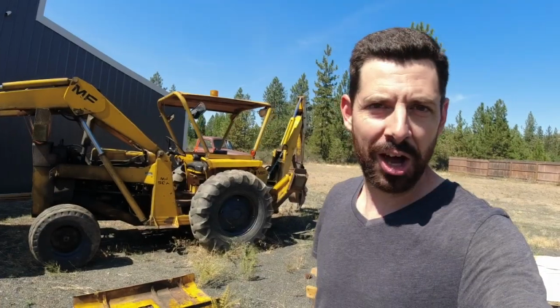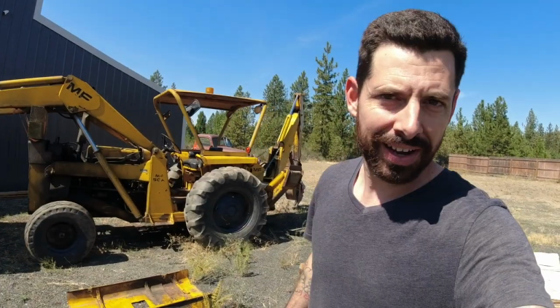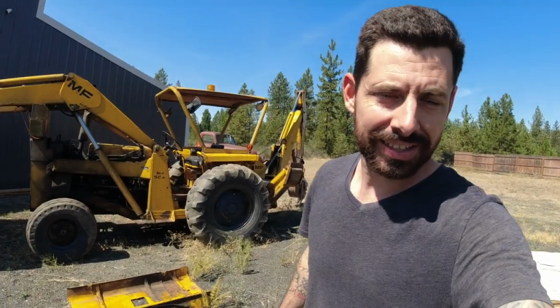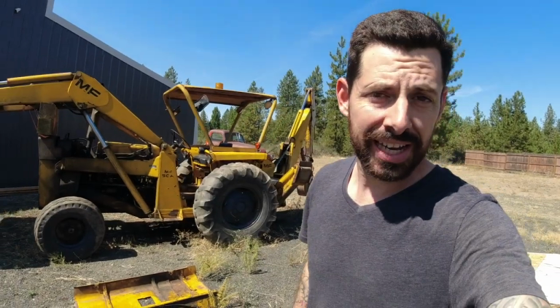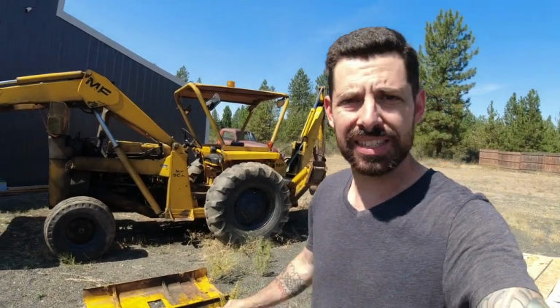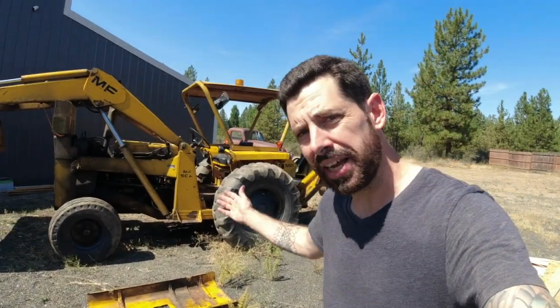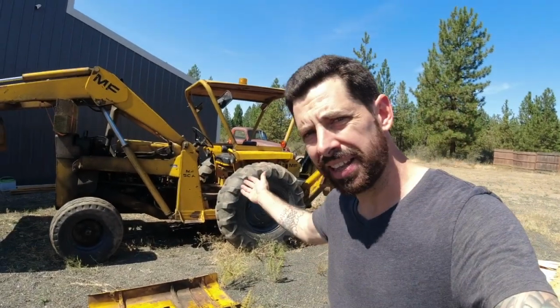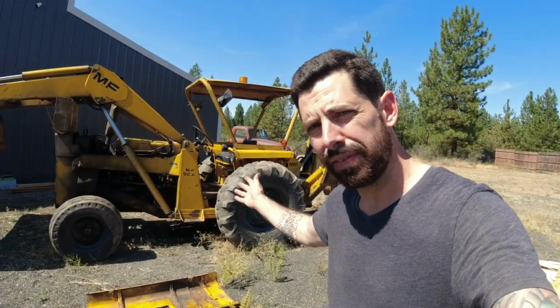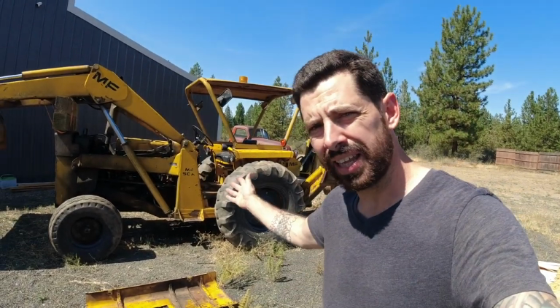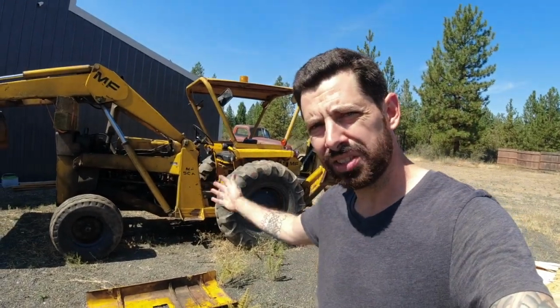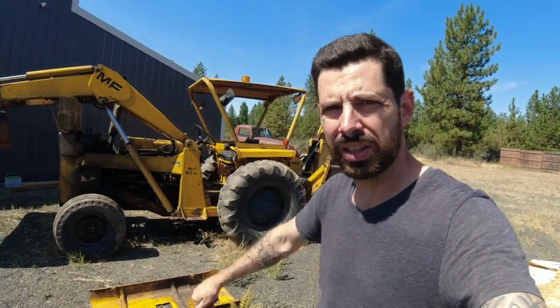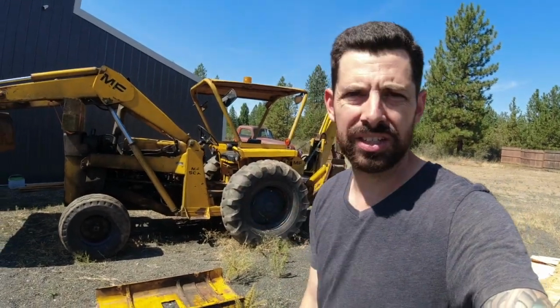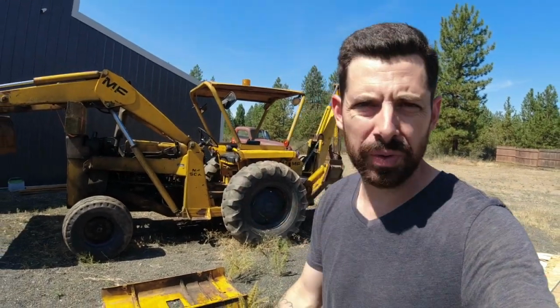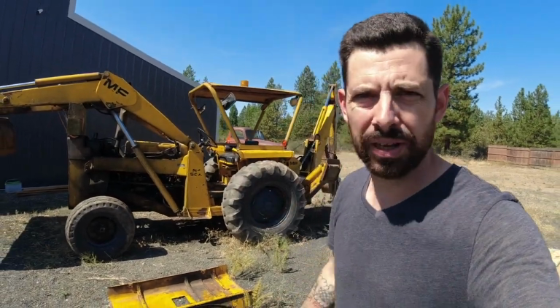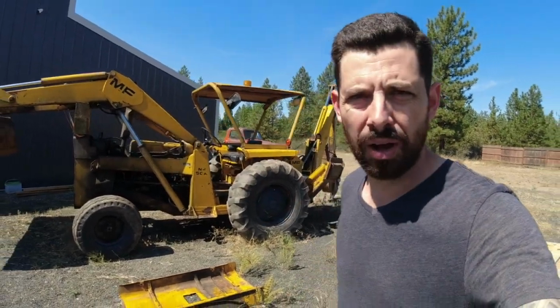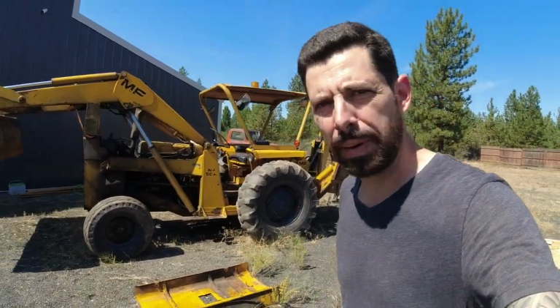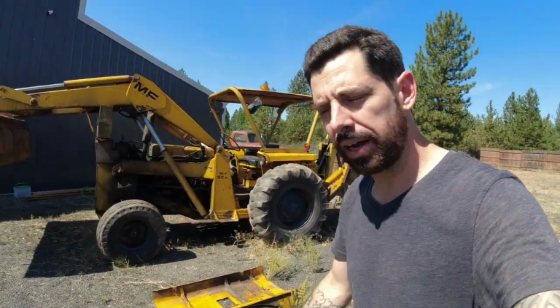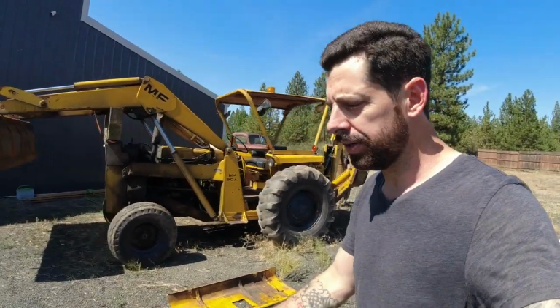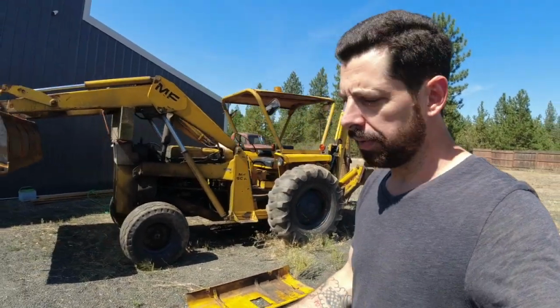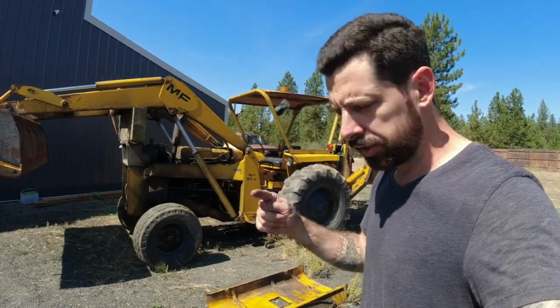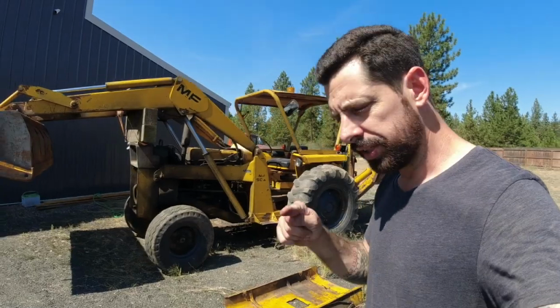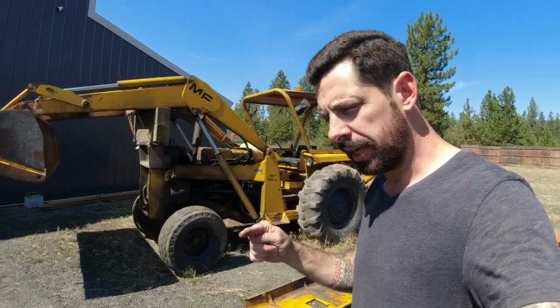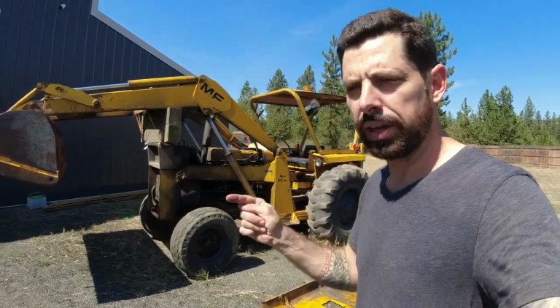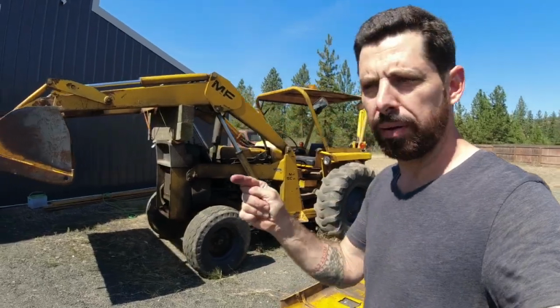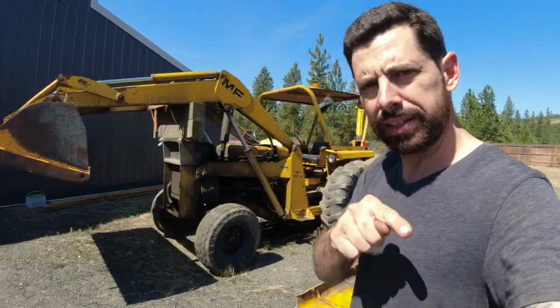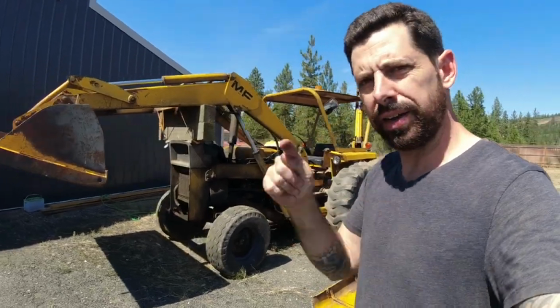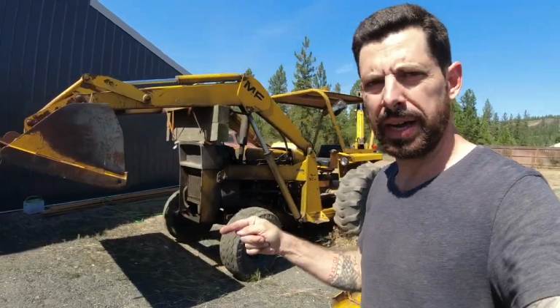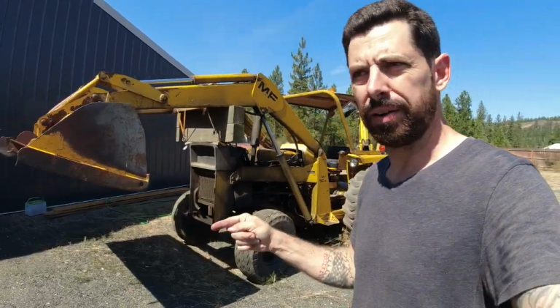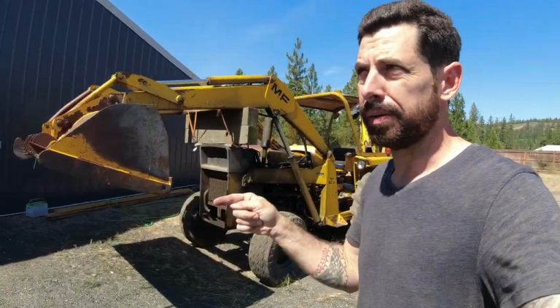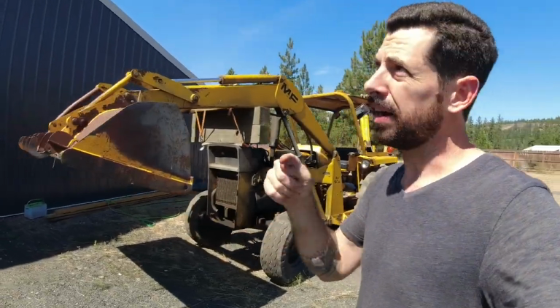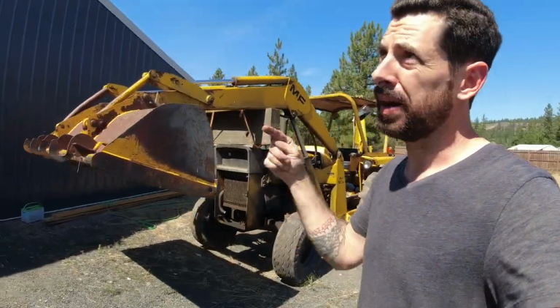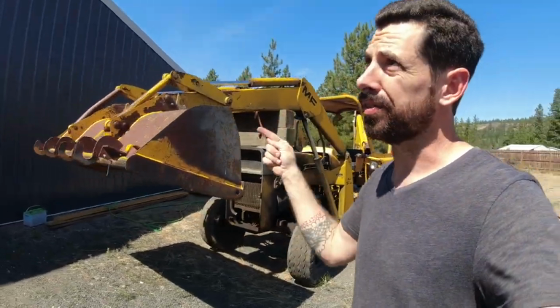All right guys, today is the day that I finally get to start the engine rebuild on the backhoe. But first, let me give you a little backstory on the backhoe - the backhoe backstory.